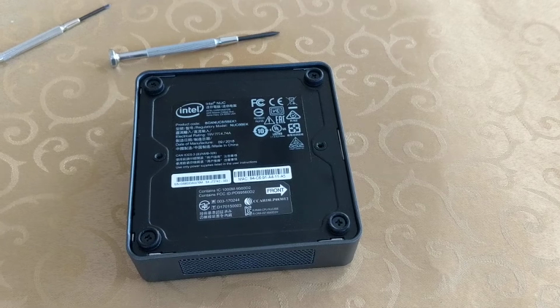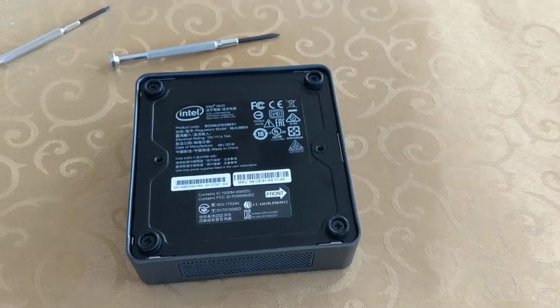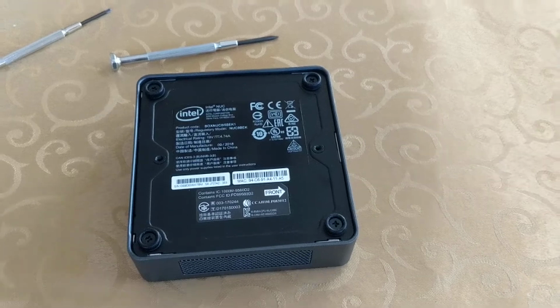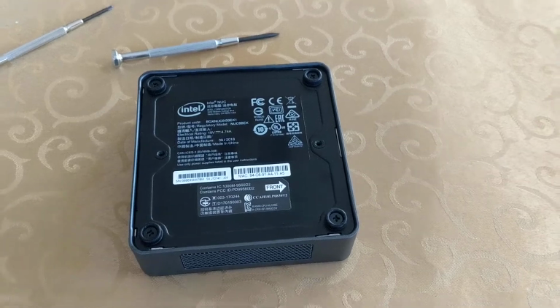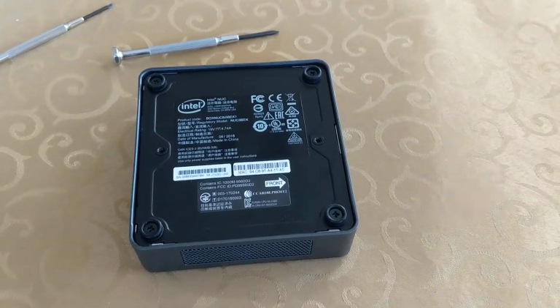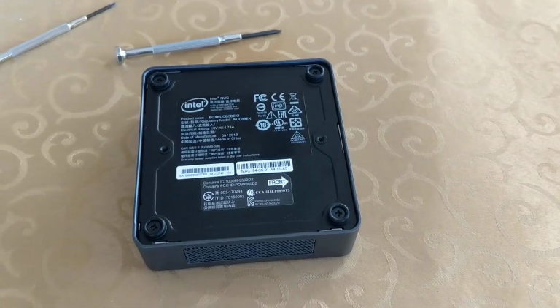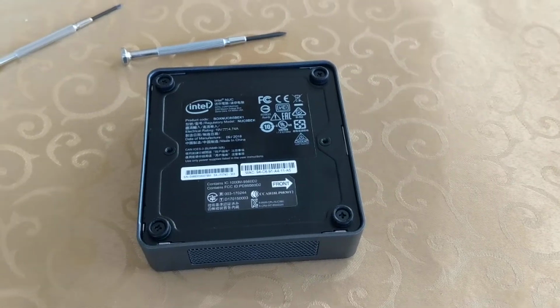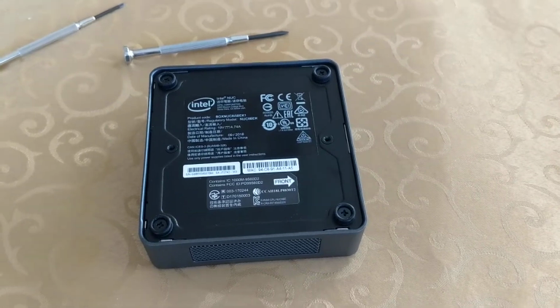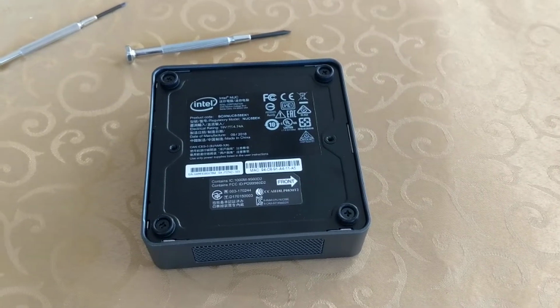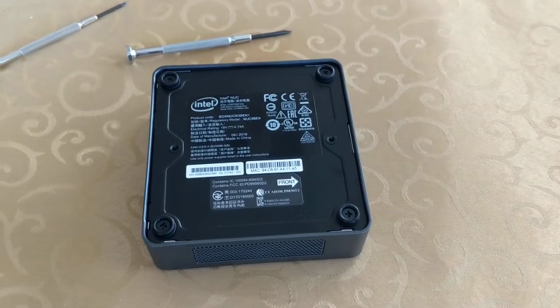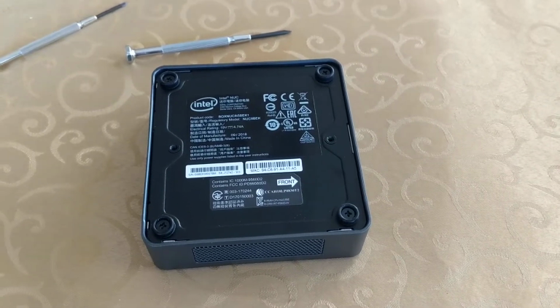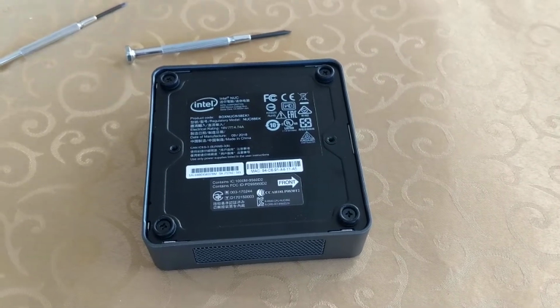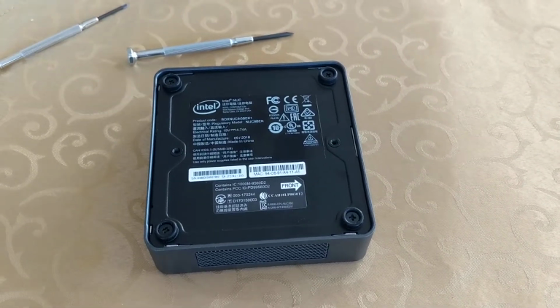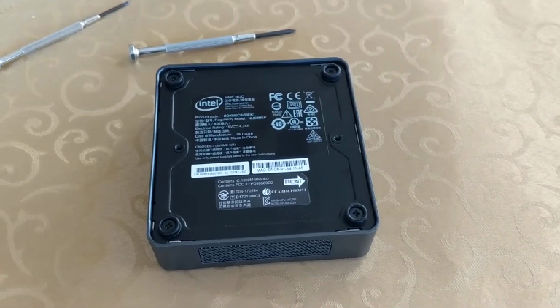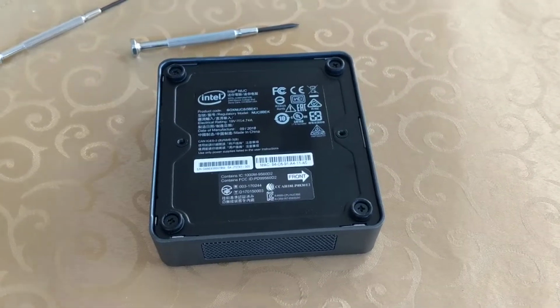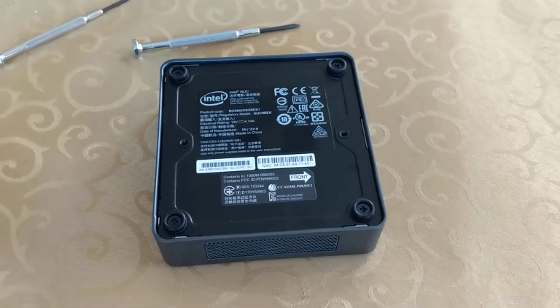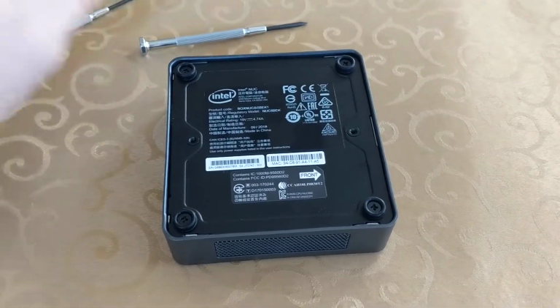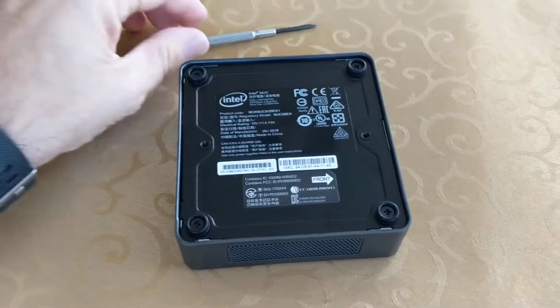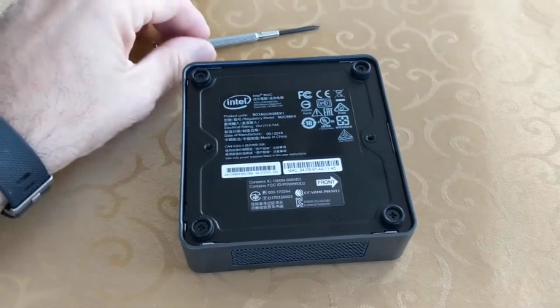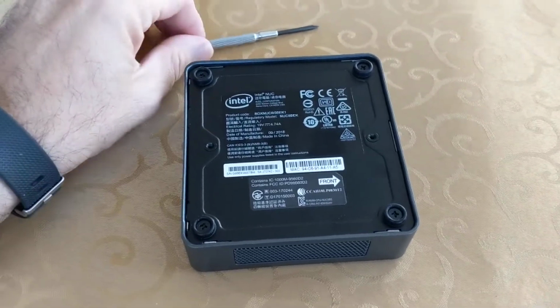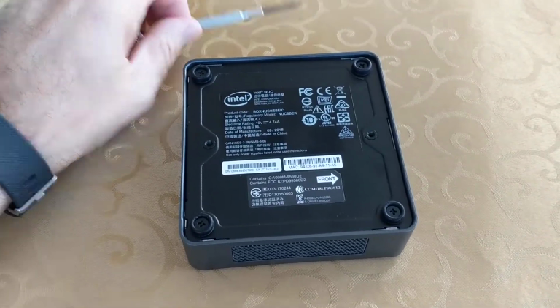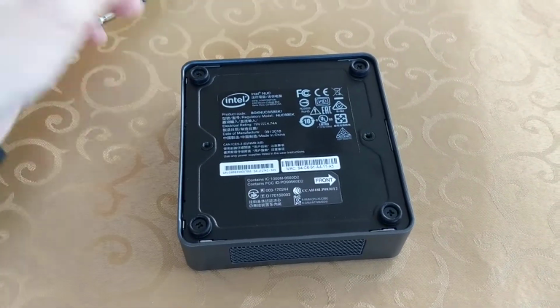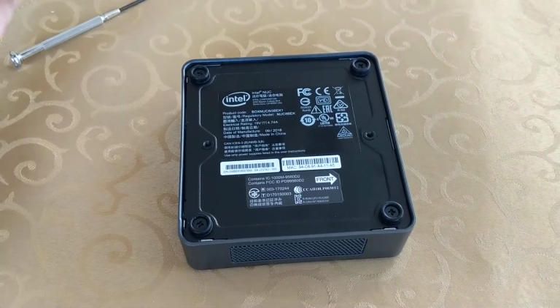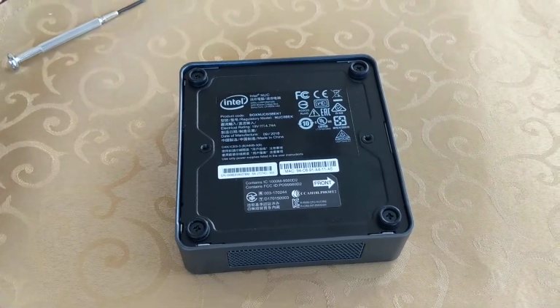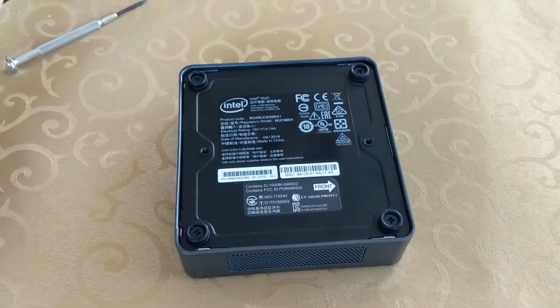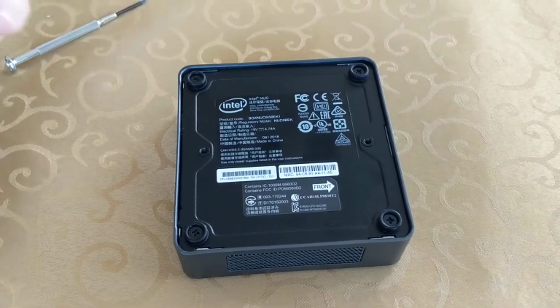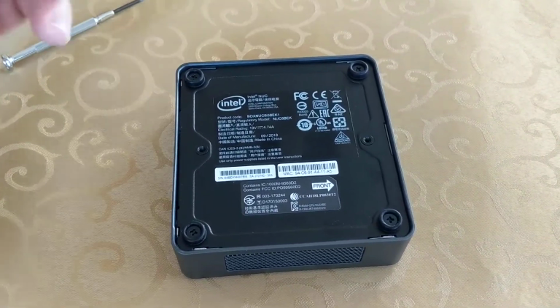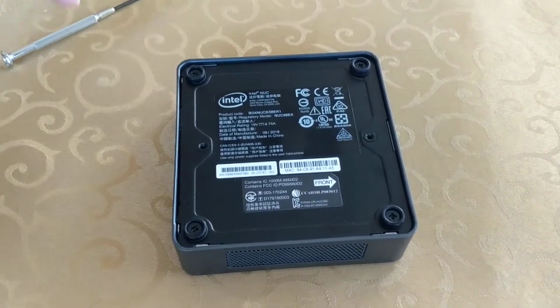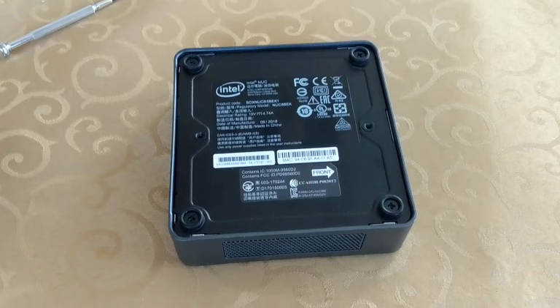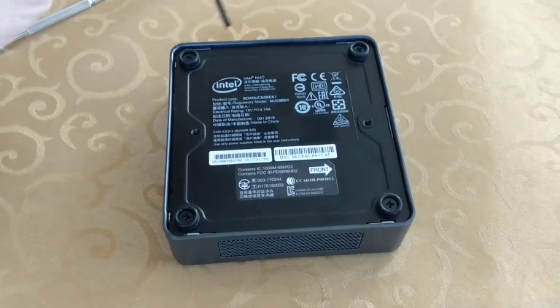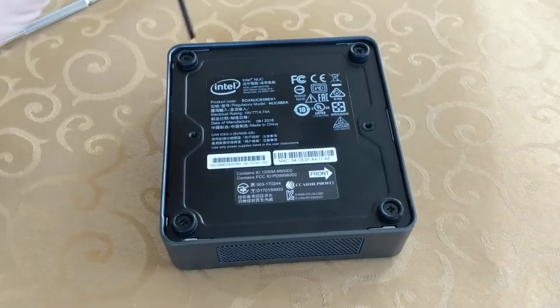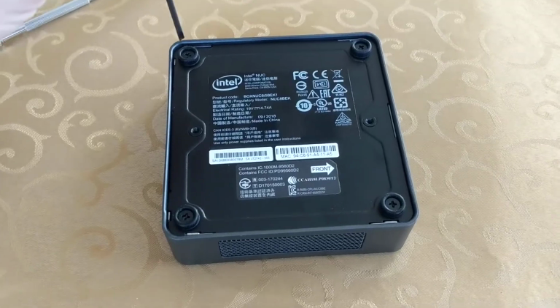This video is going to show you how to get in and out of the case to get the SSD drive and also the memory taken care of.